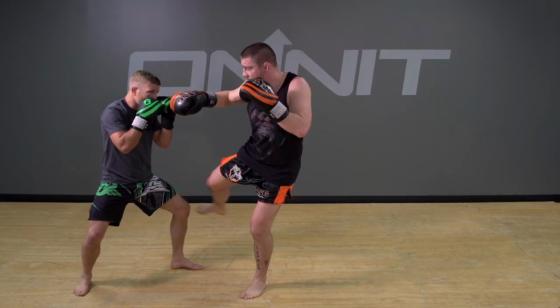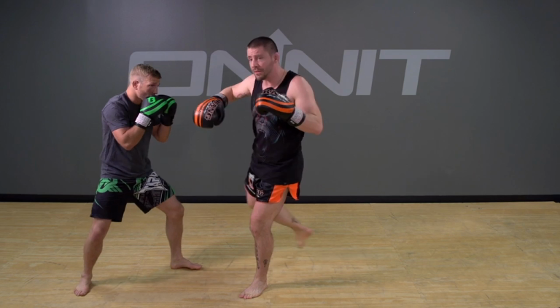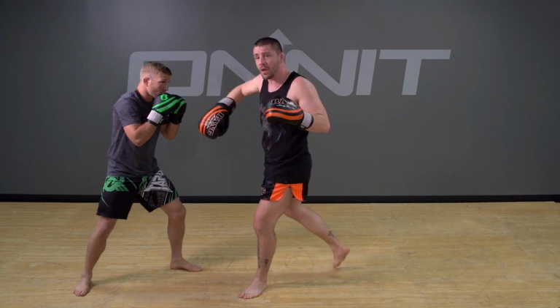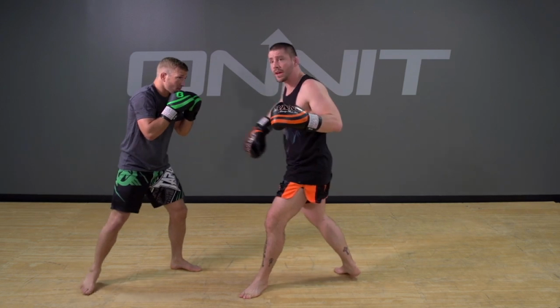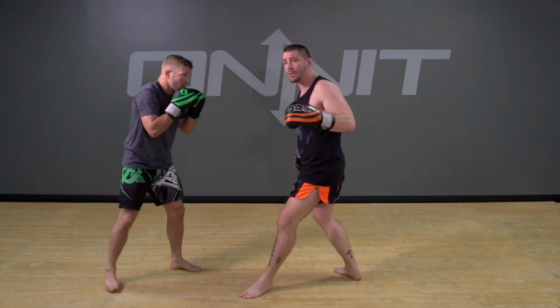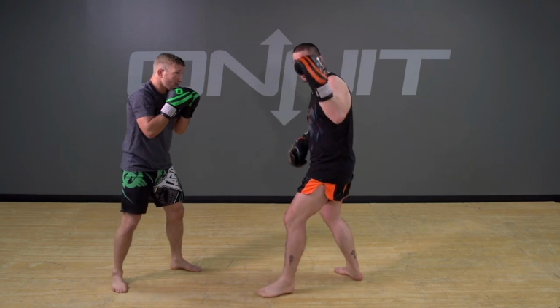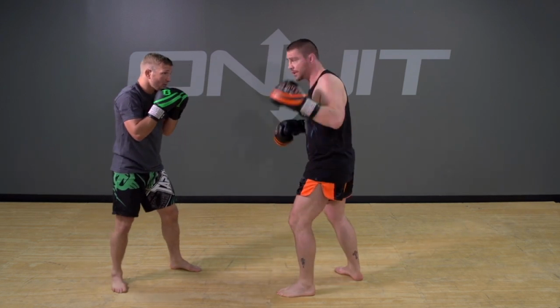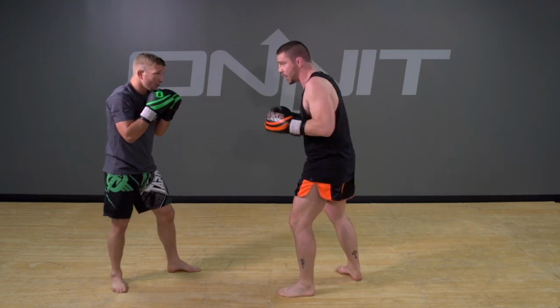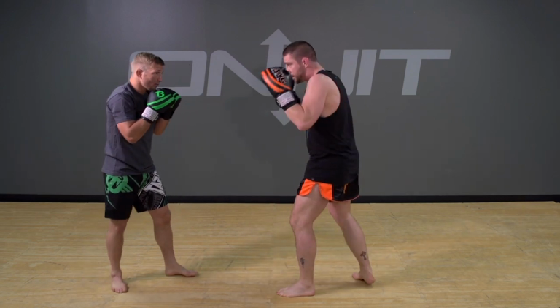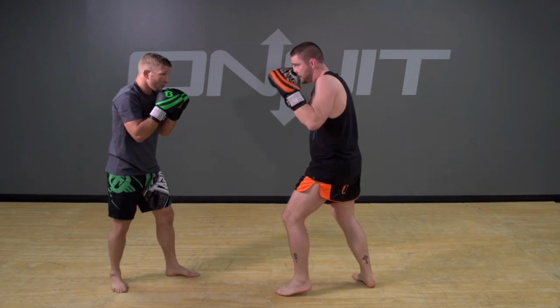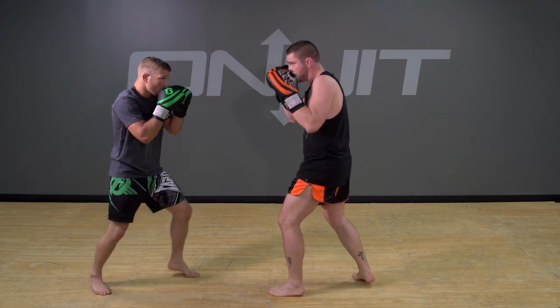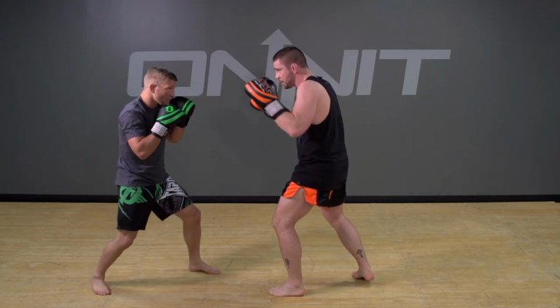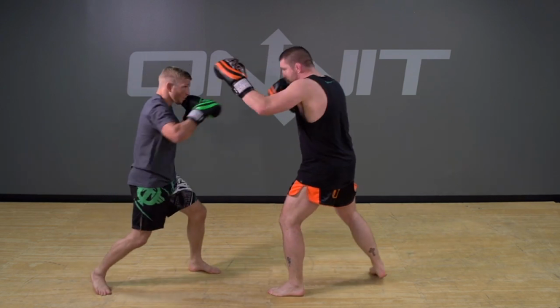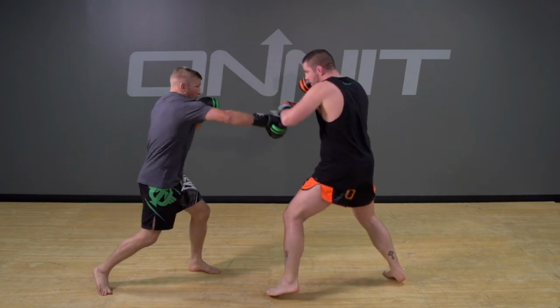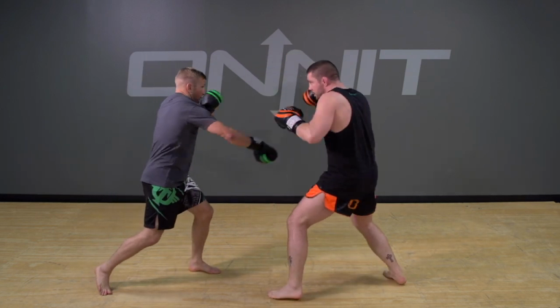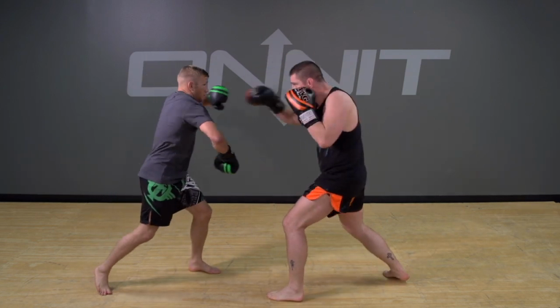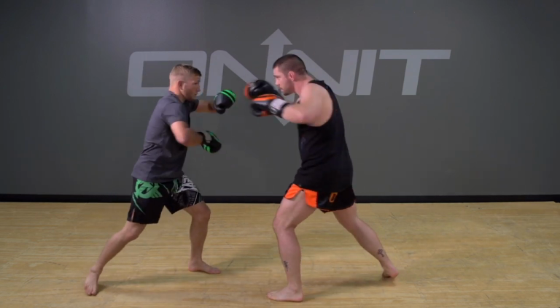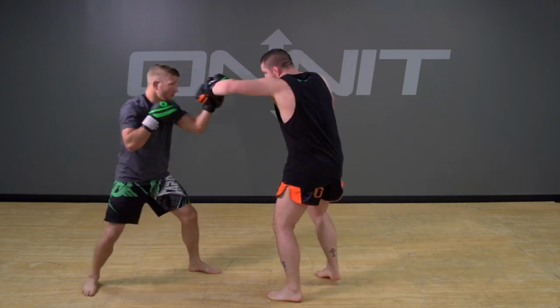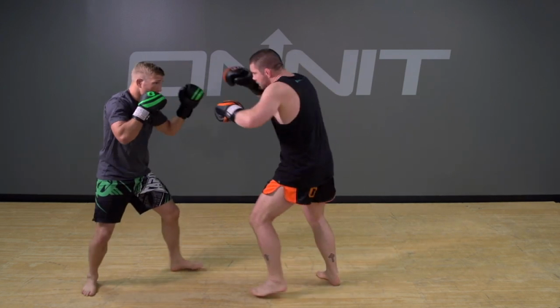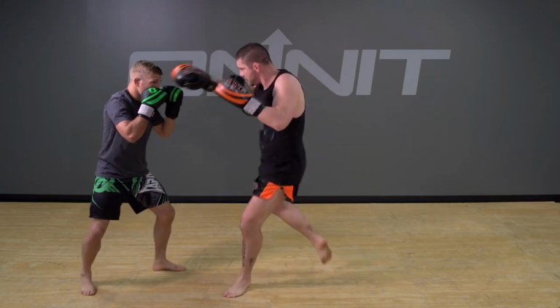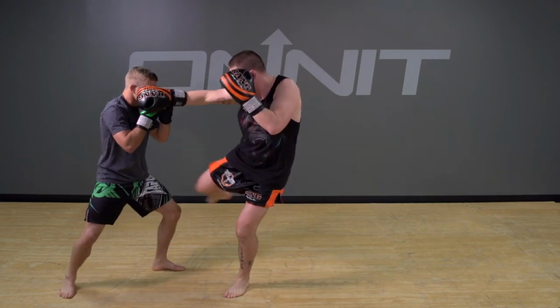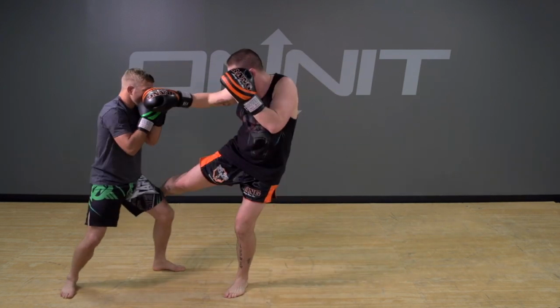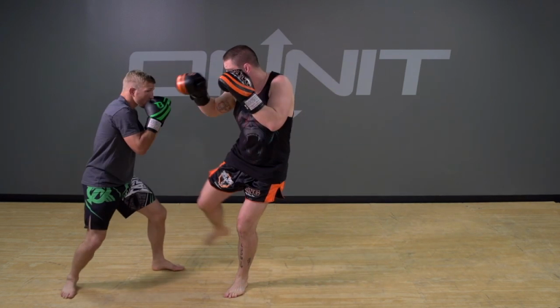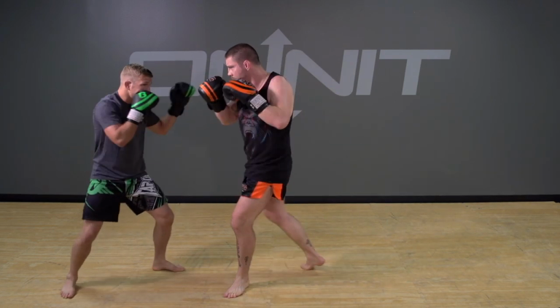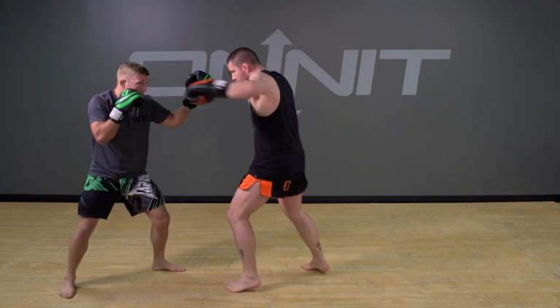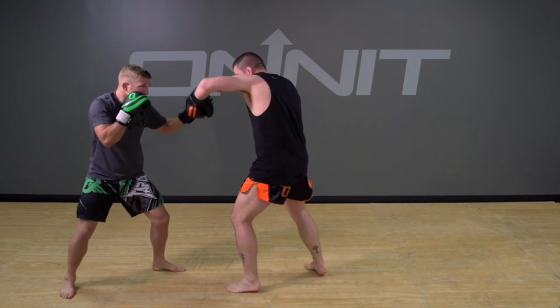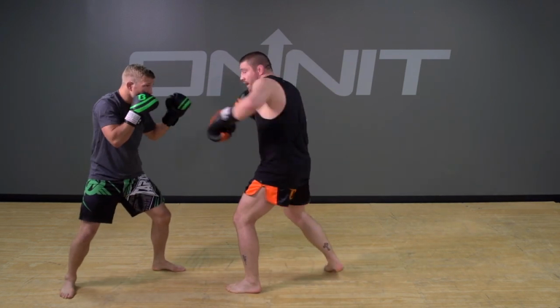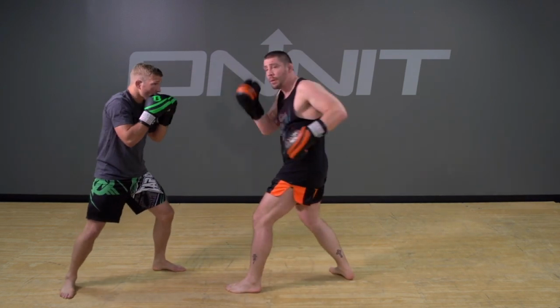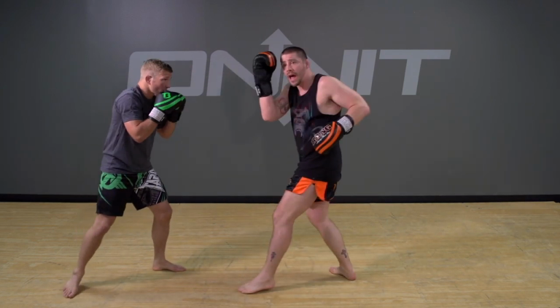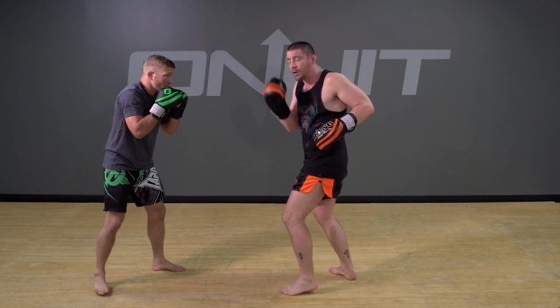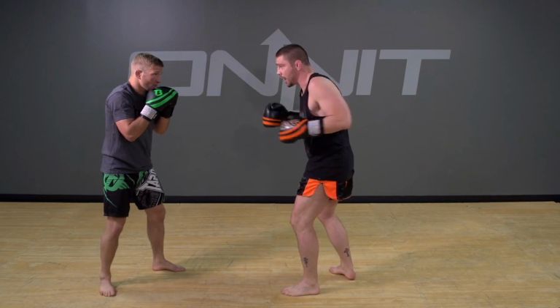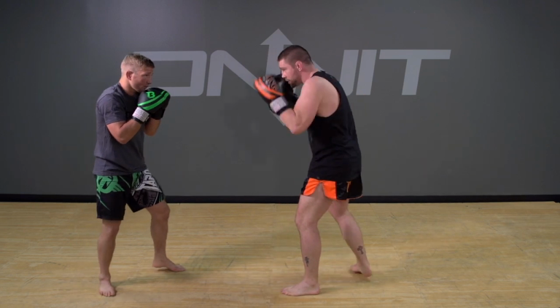Now after the low kick, I'm going to return with the hook. Now I'm going to add the cross.